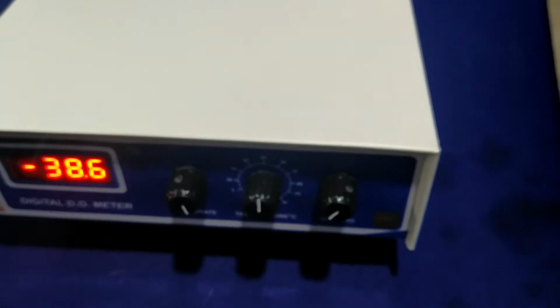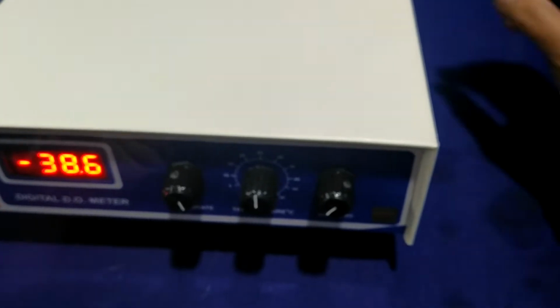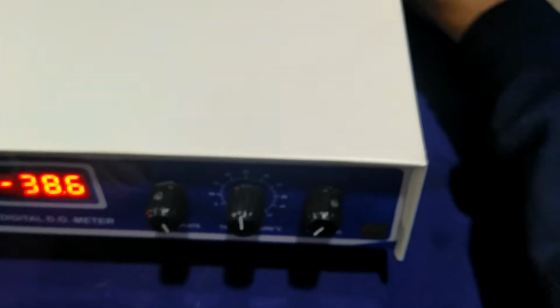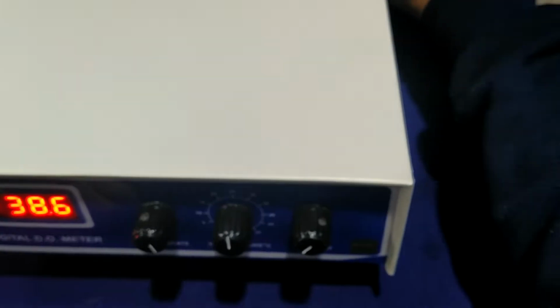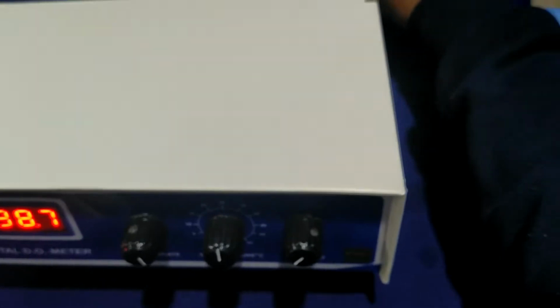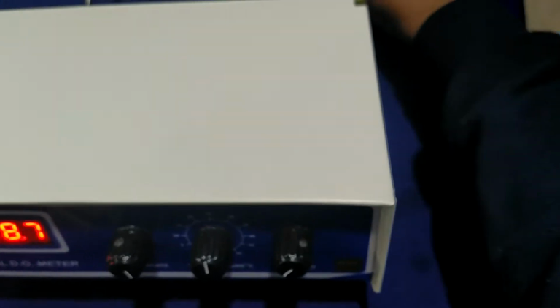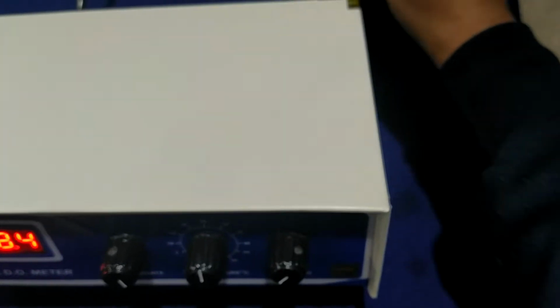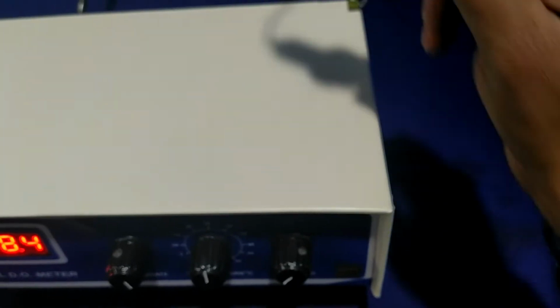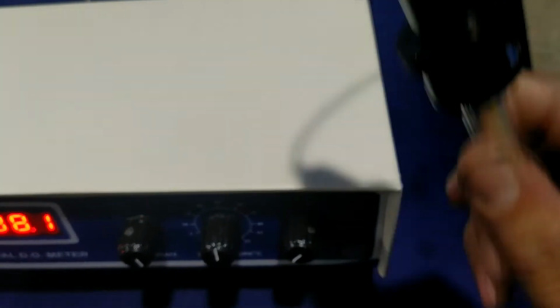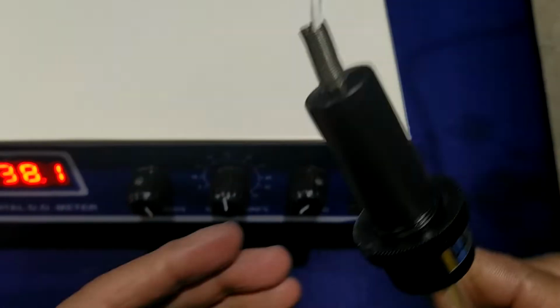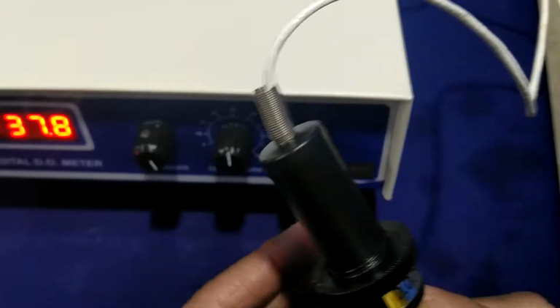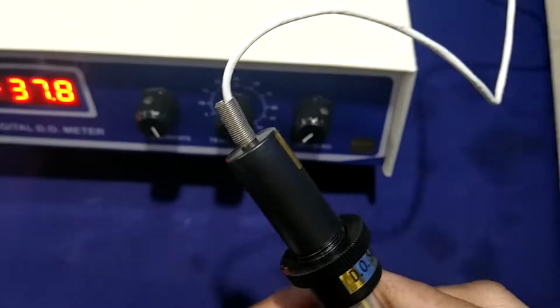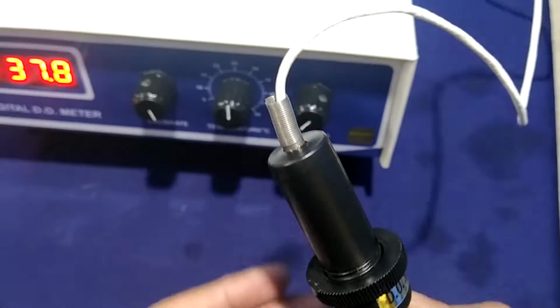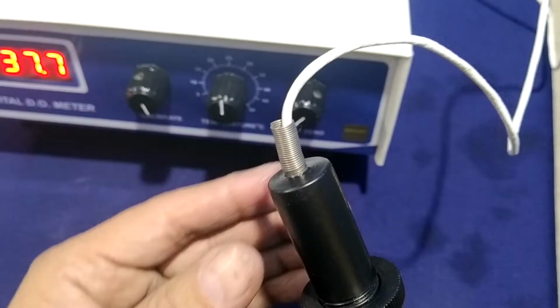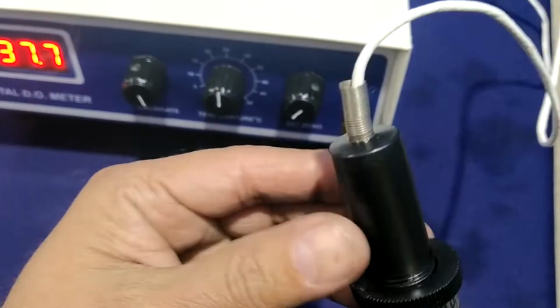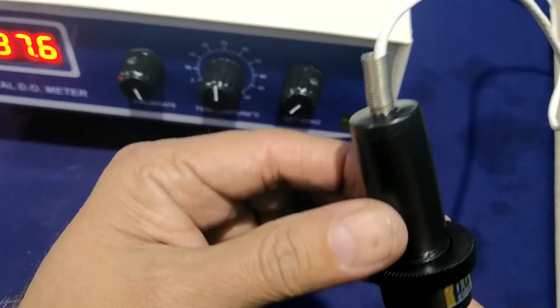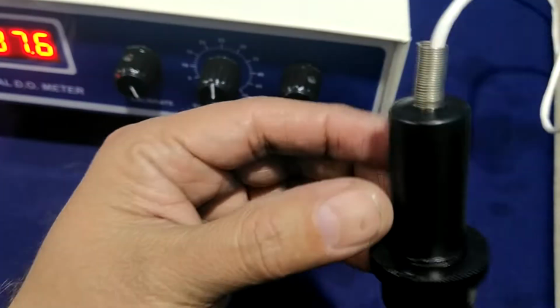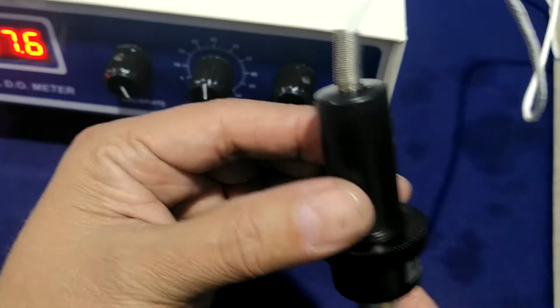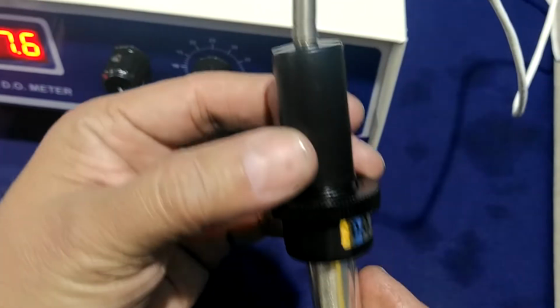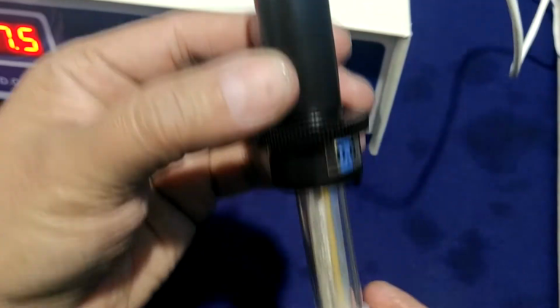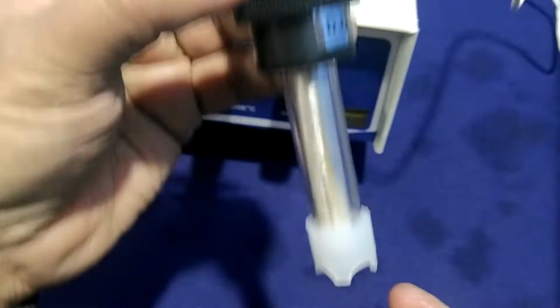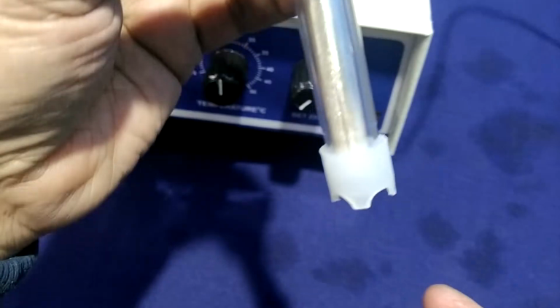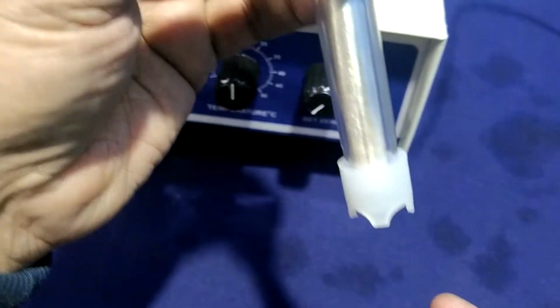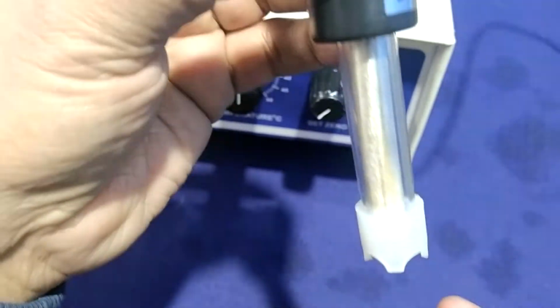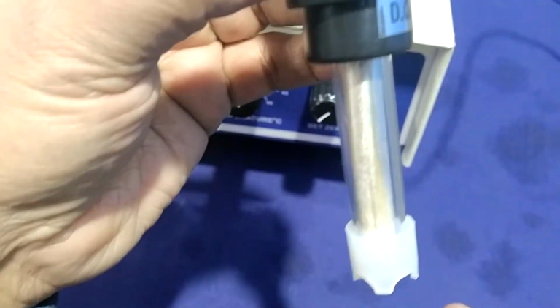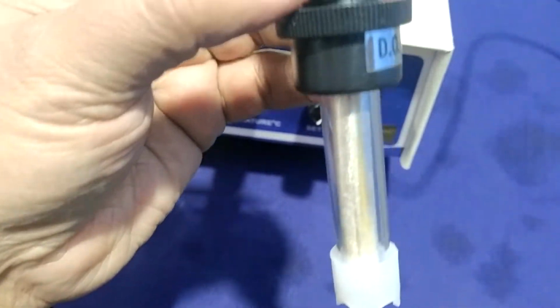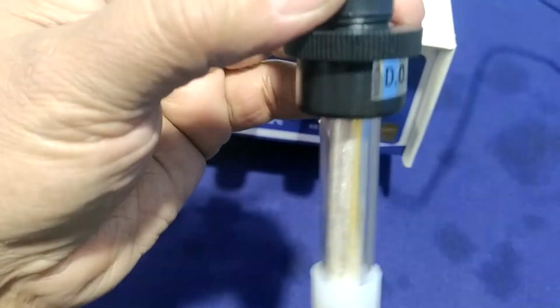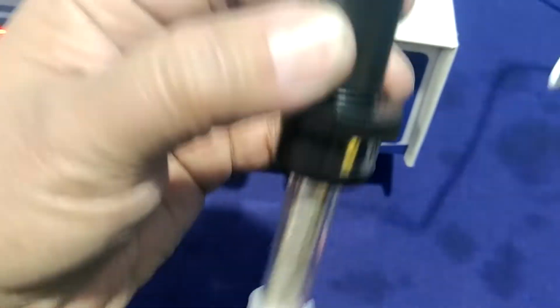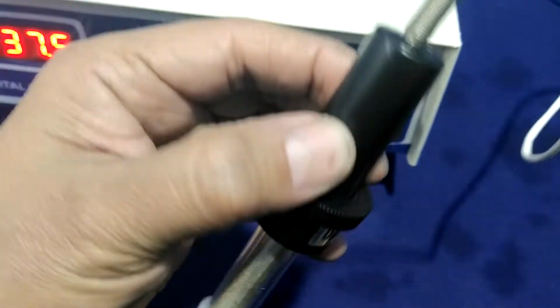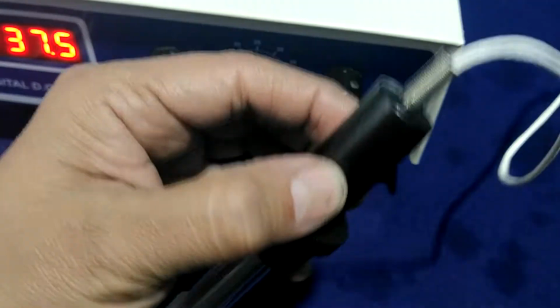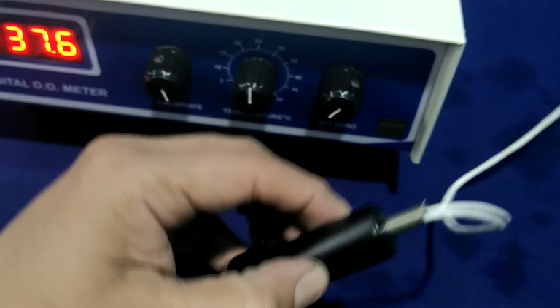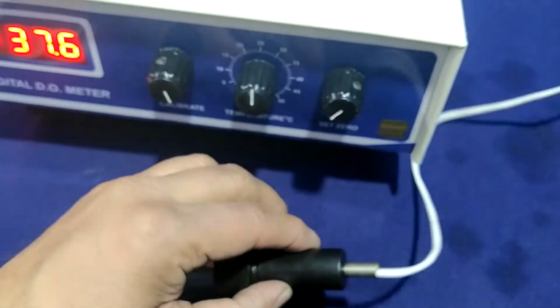Now, first I am filling this DO sensor. Now, how to fill this?